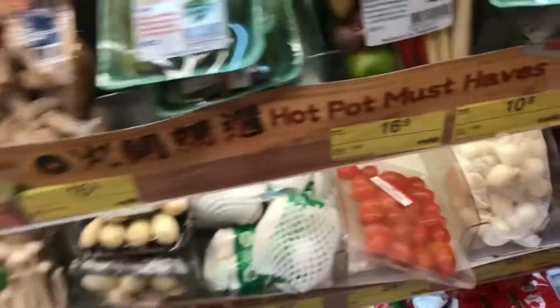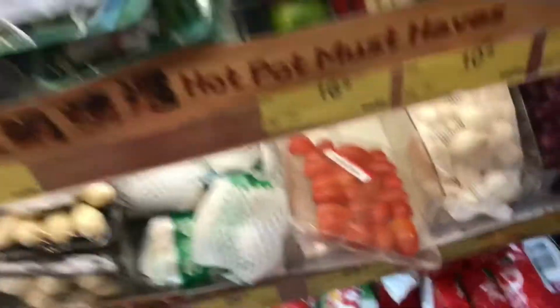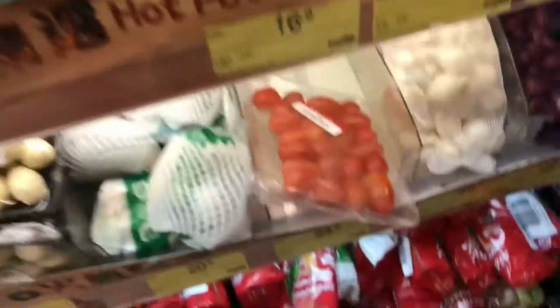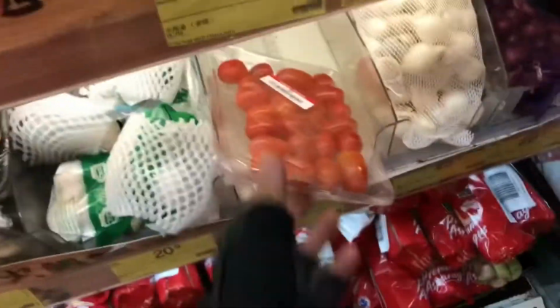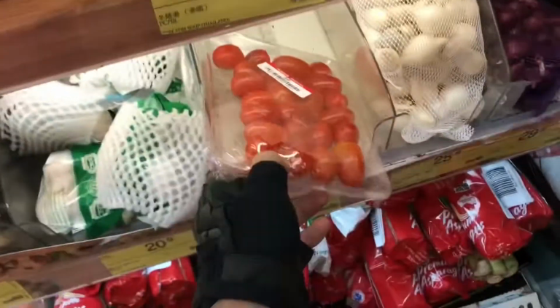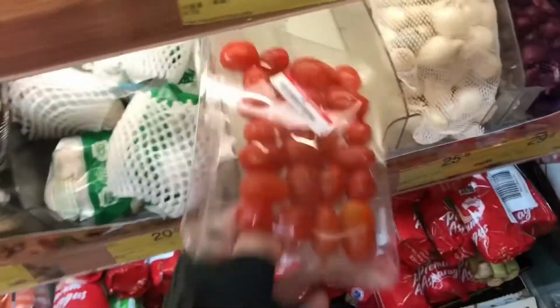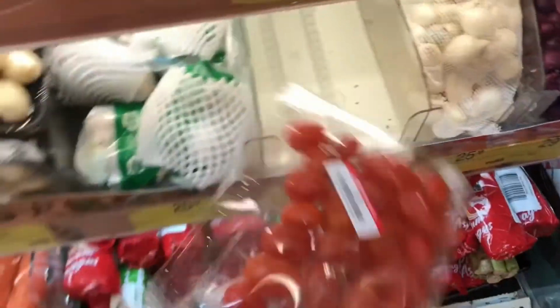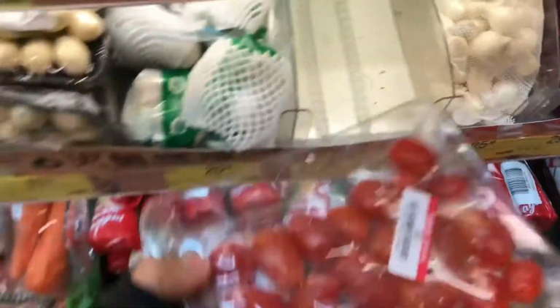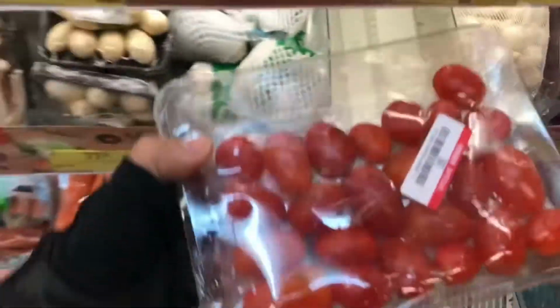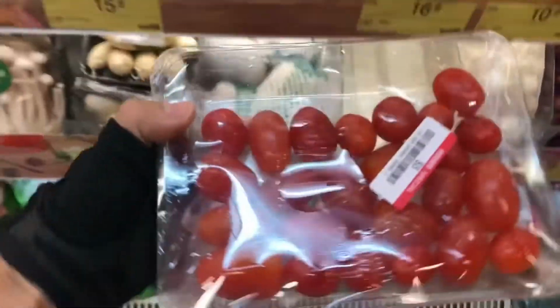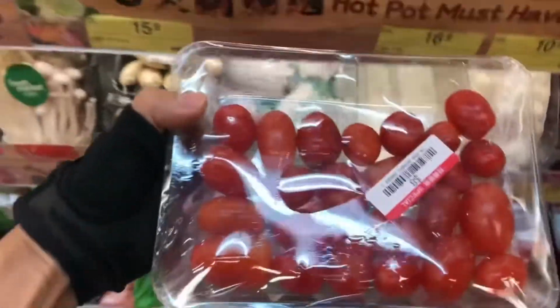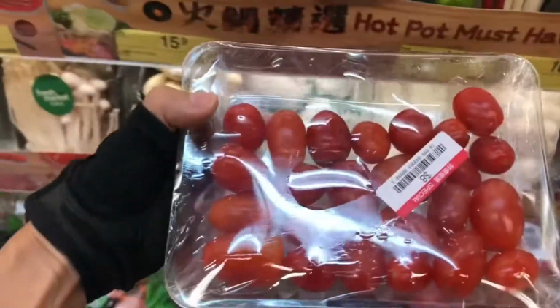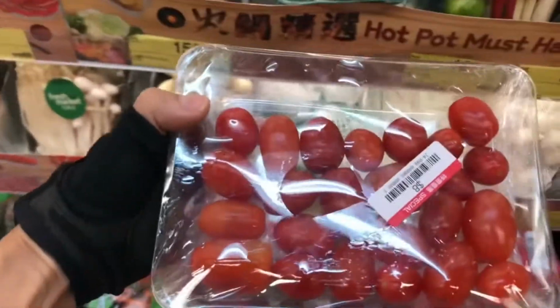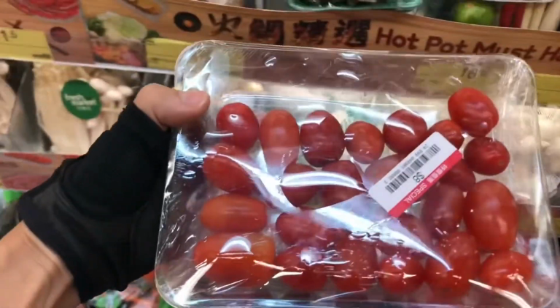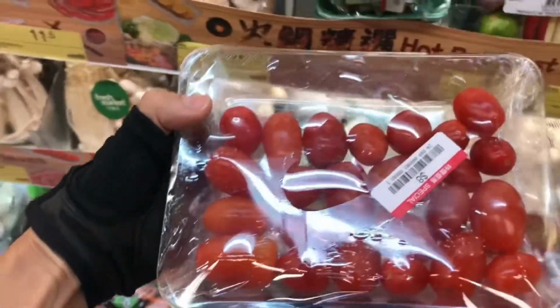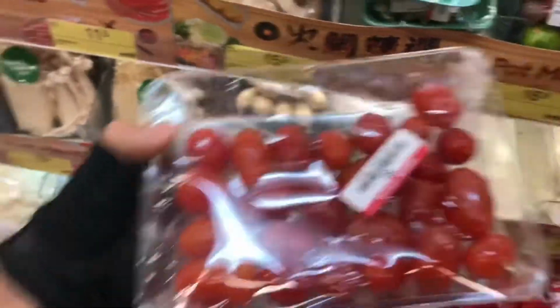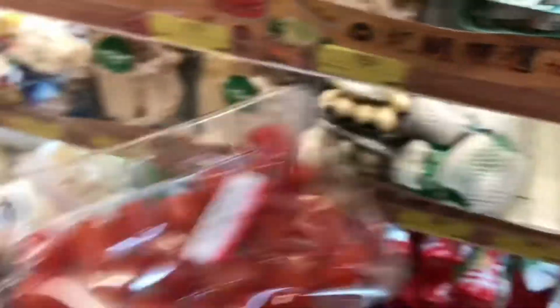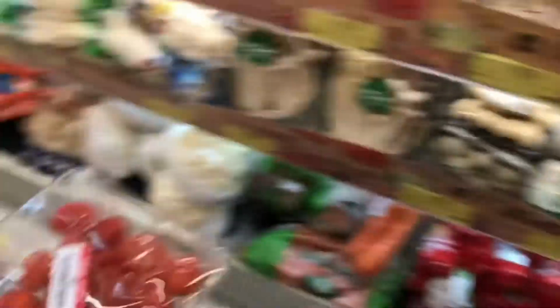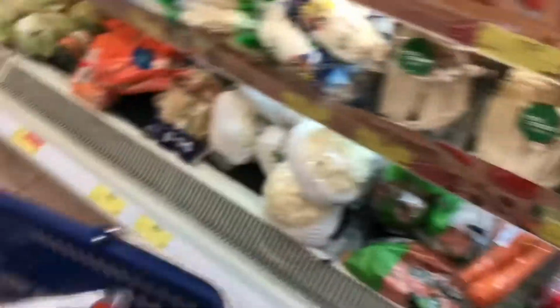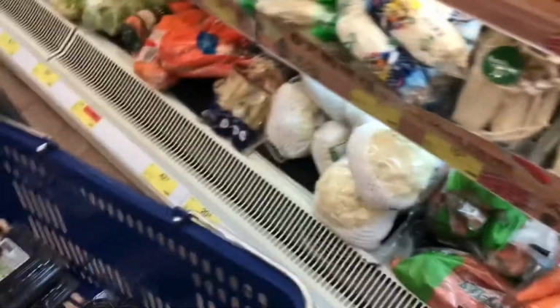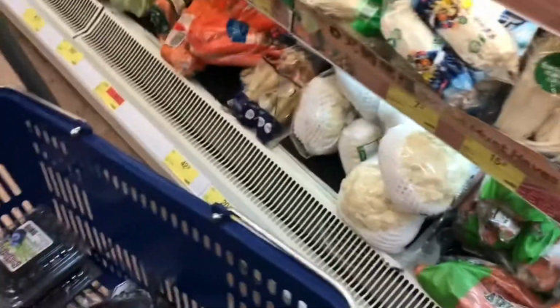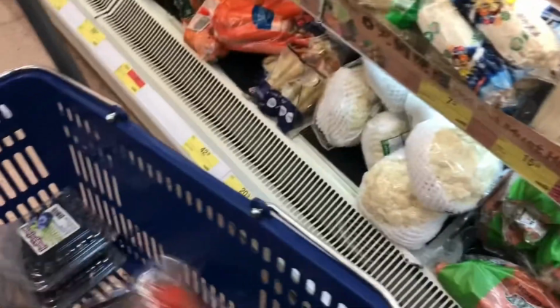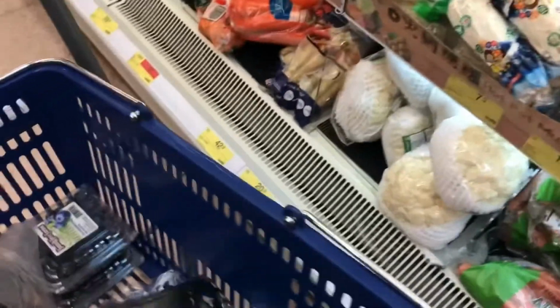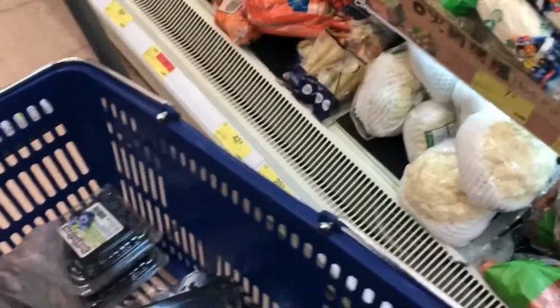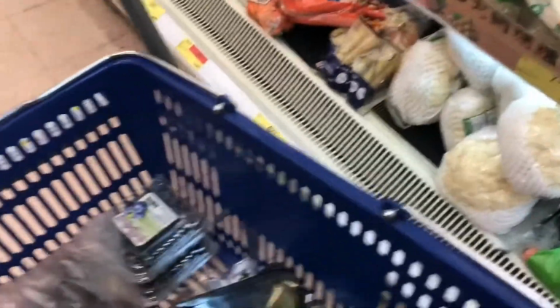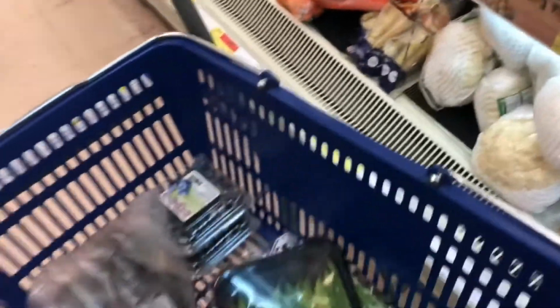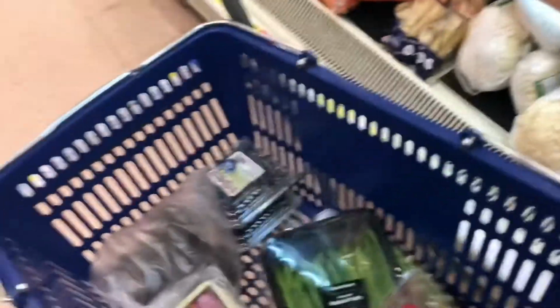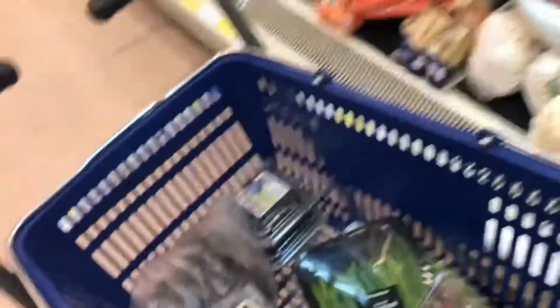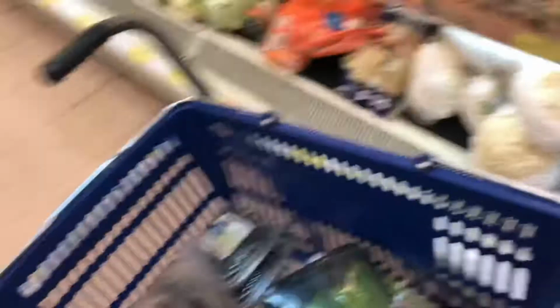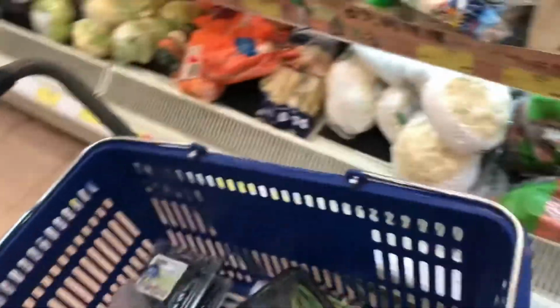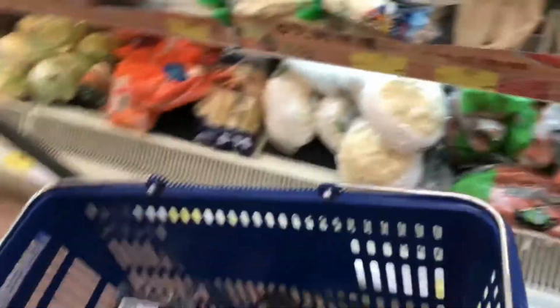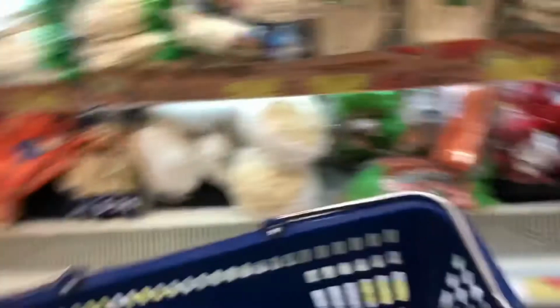Today's menu is mackerel salad. I've come to take you to the supermarket for some shopping.